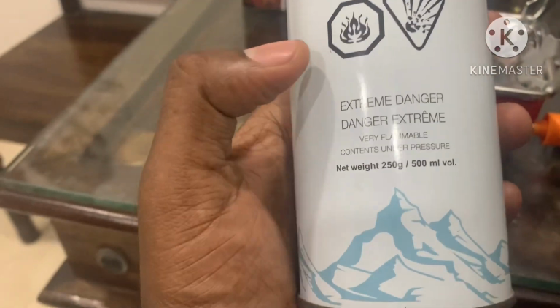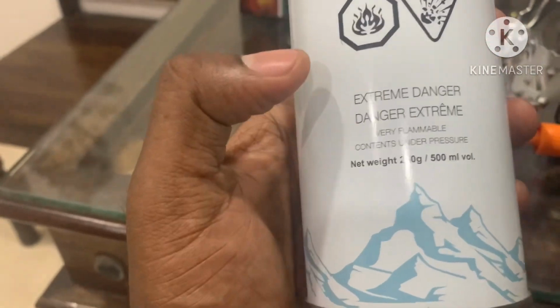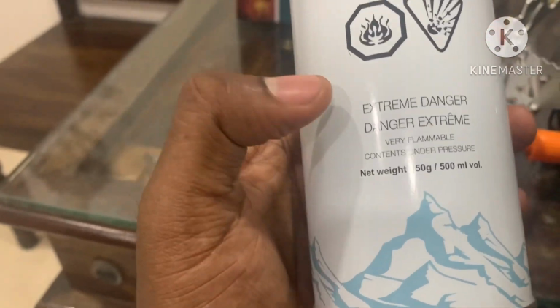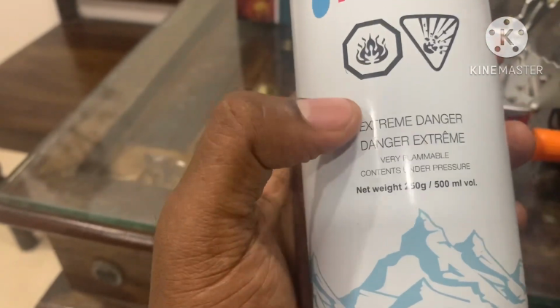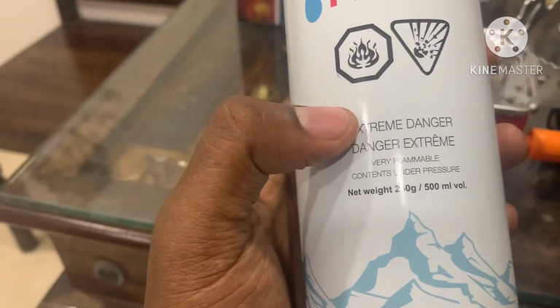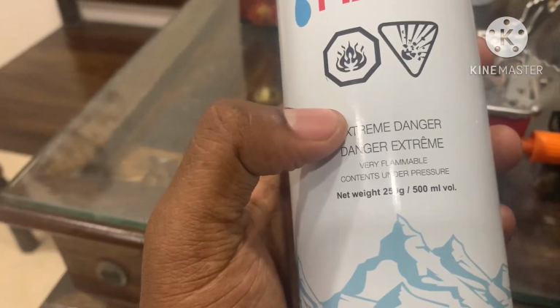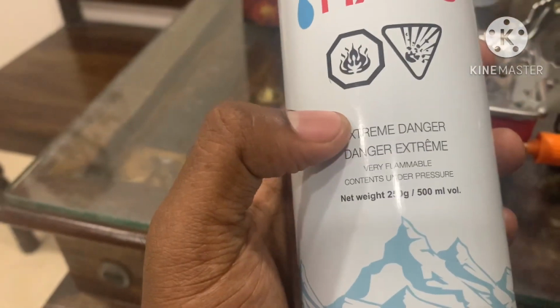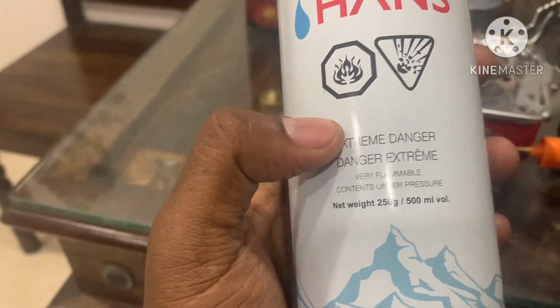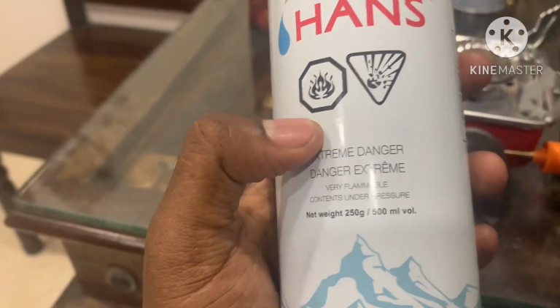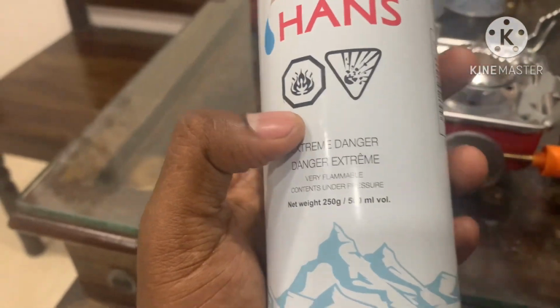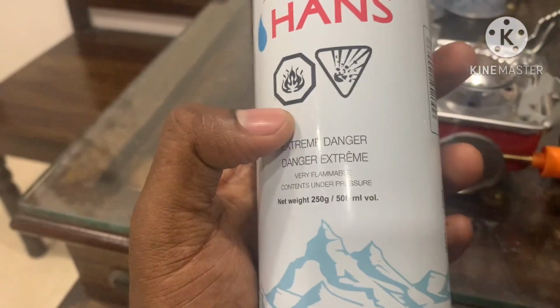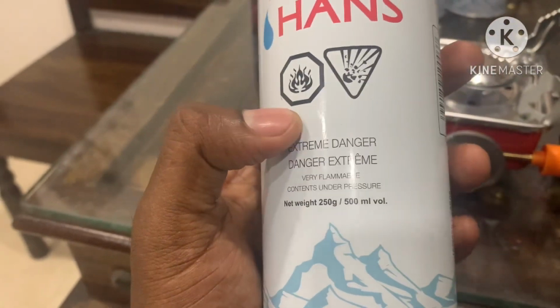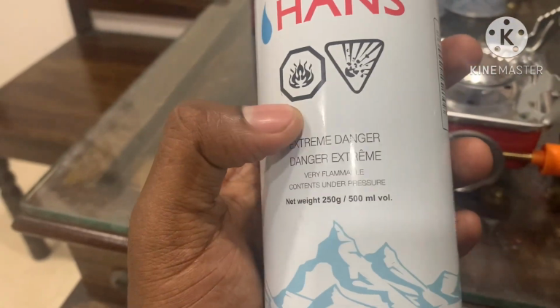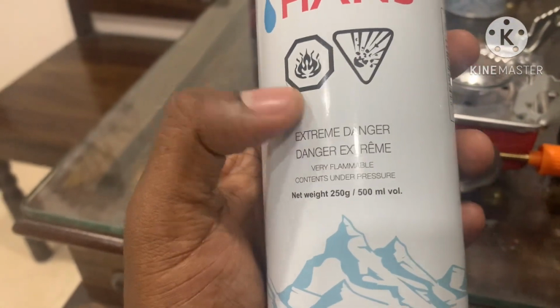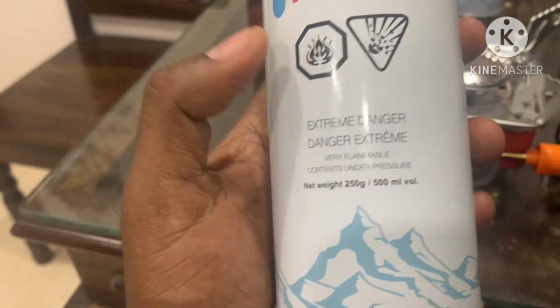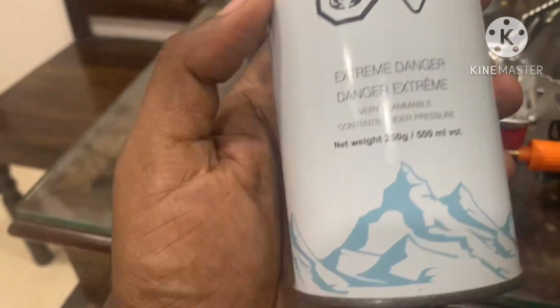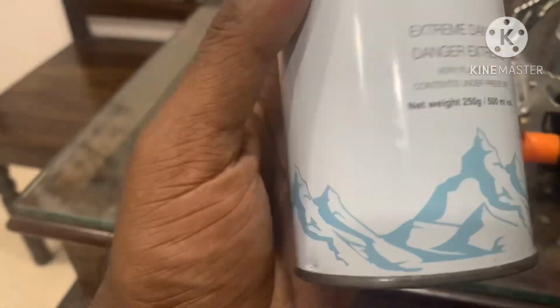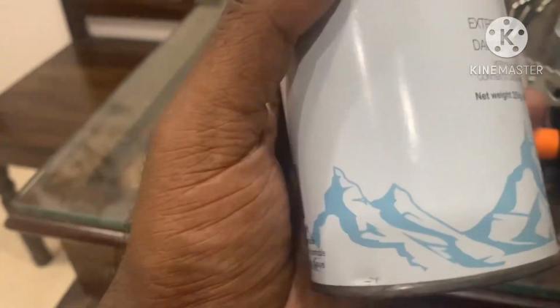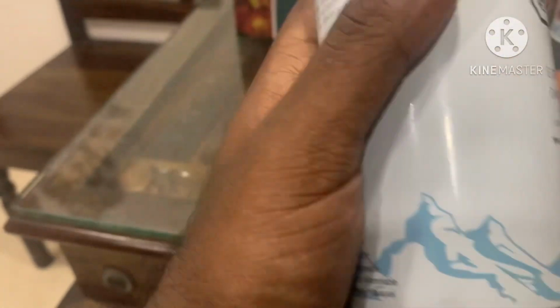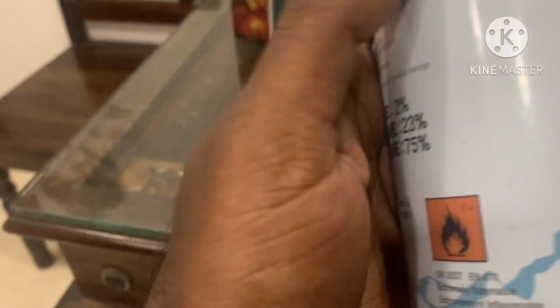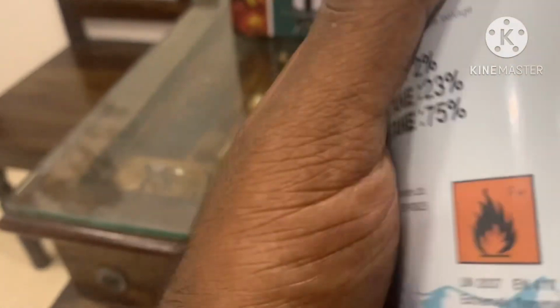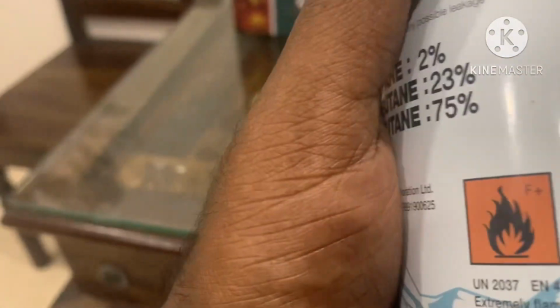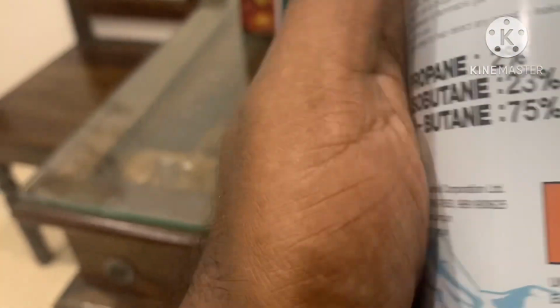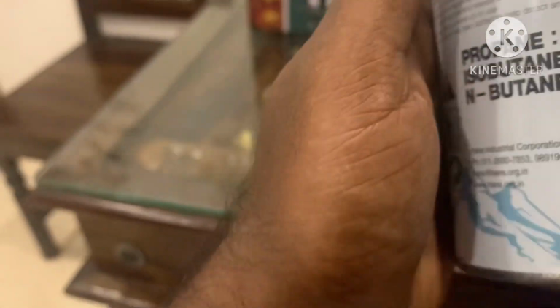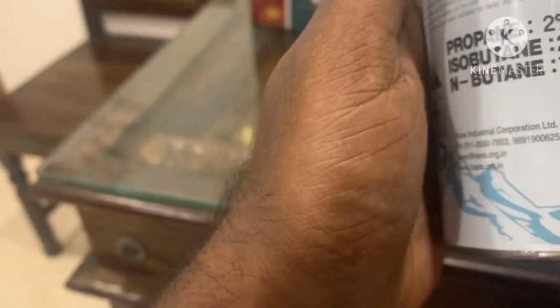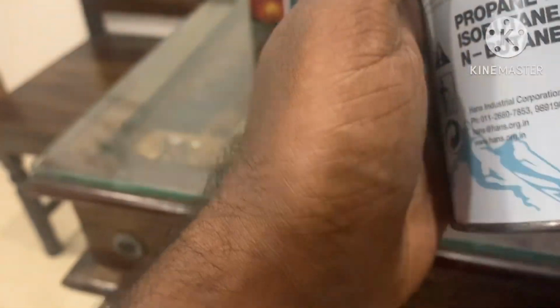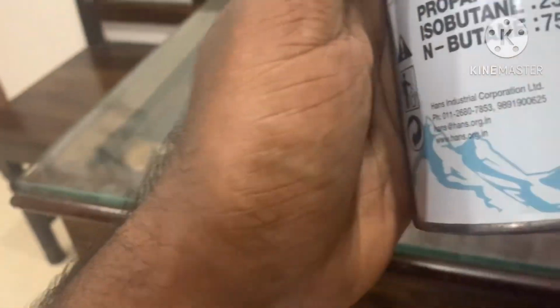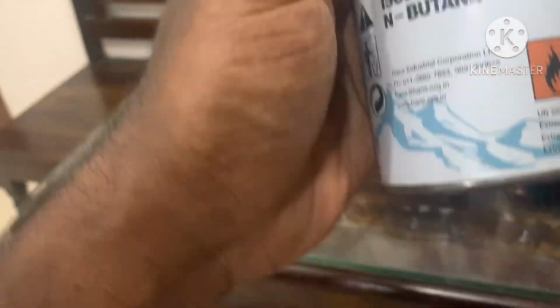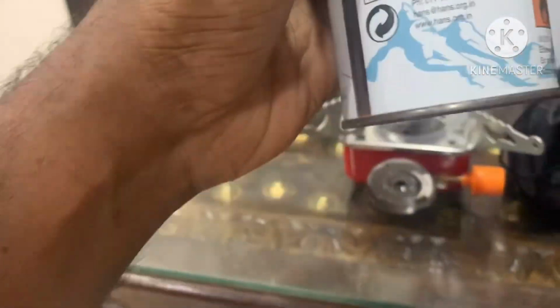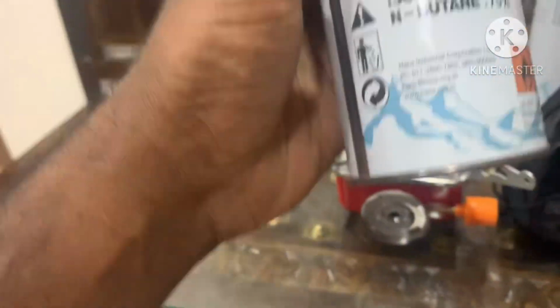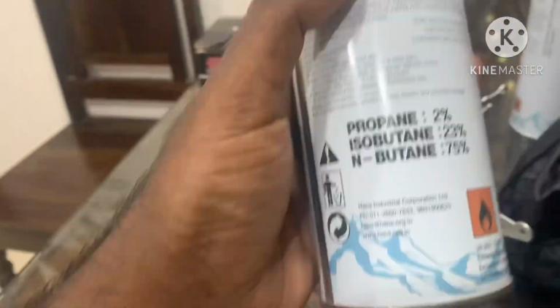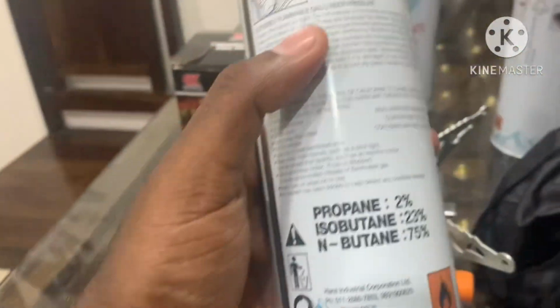If you have a 250g gas cylinder, you can fill it with about 5ml of content and use it.